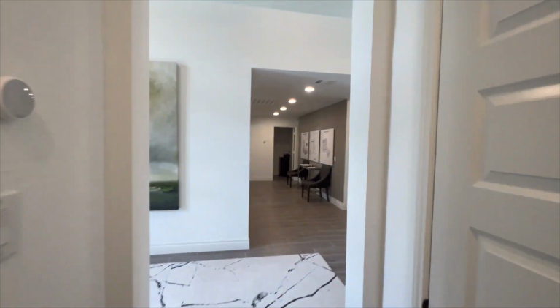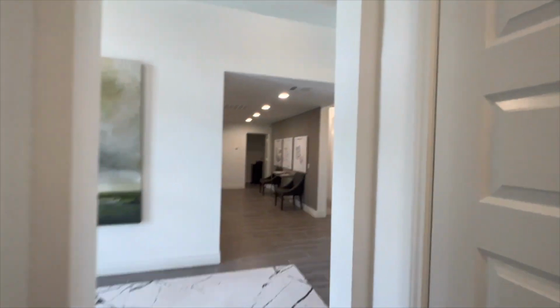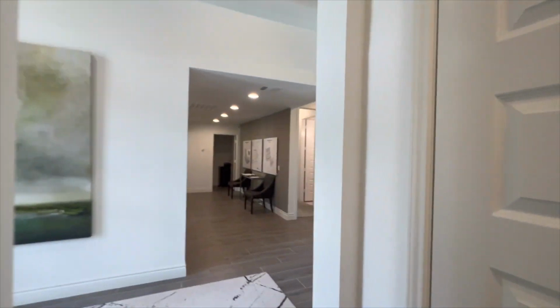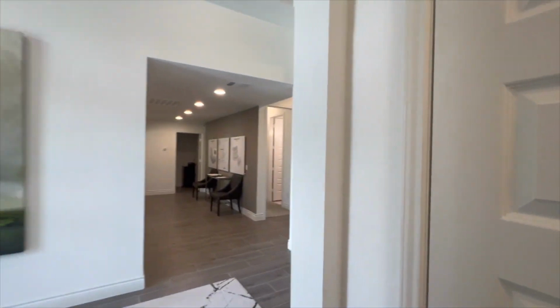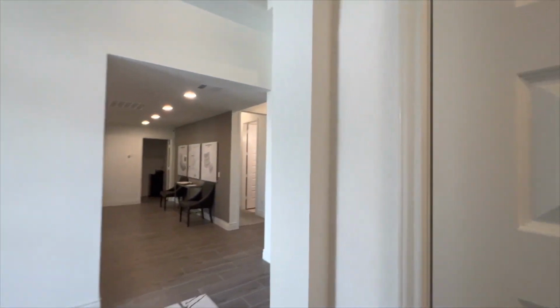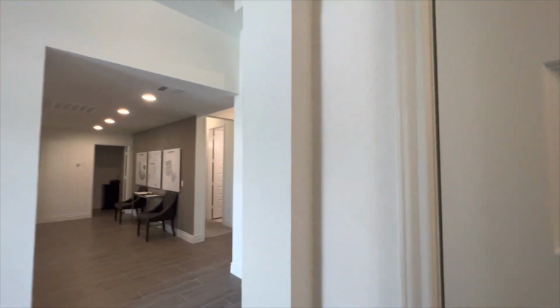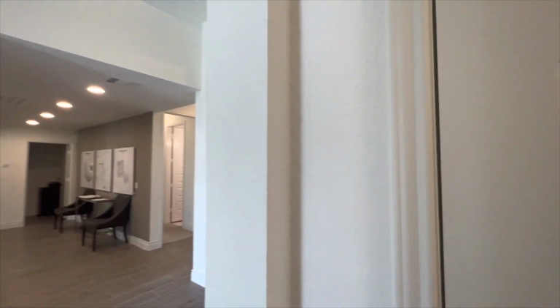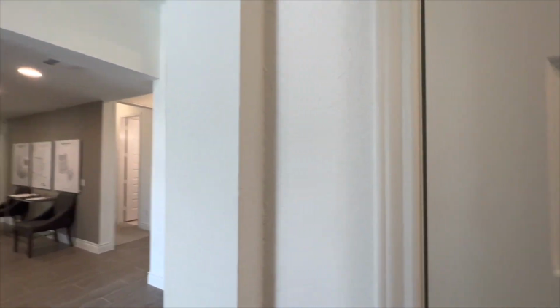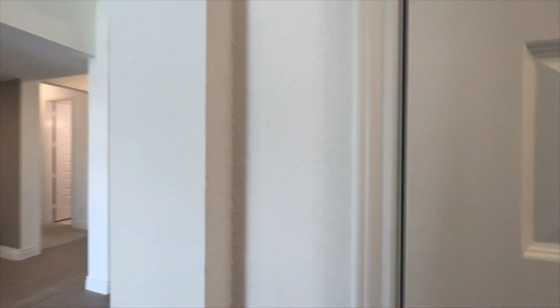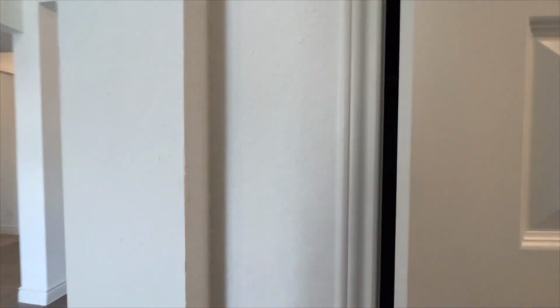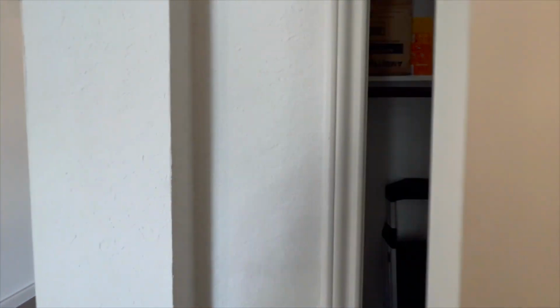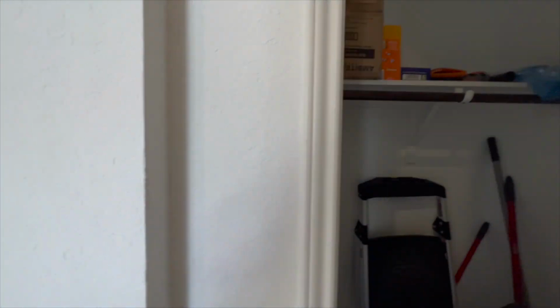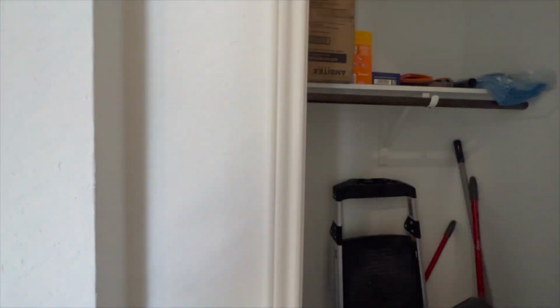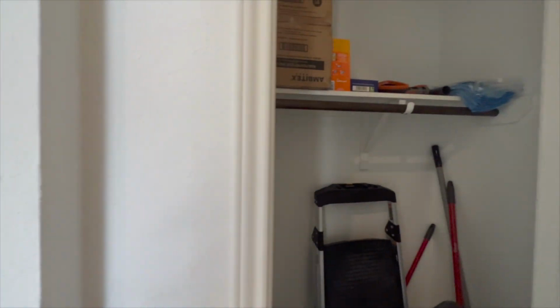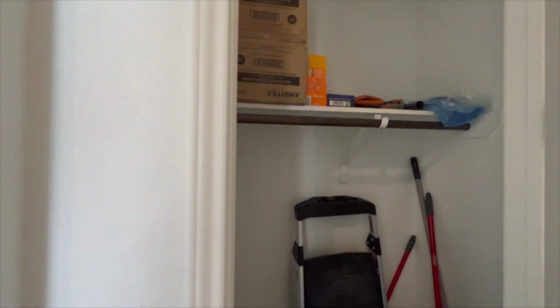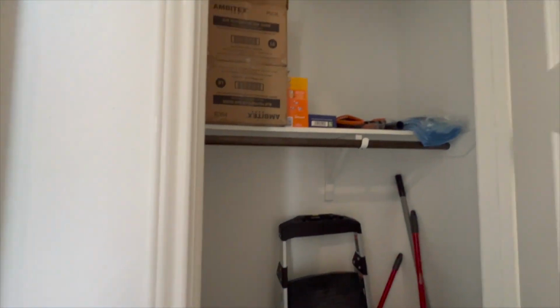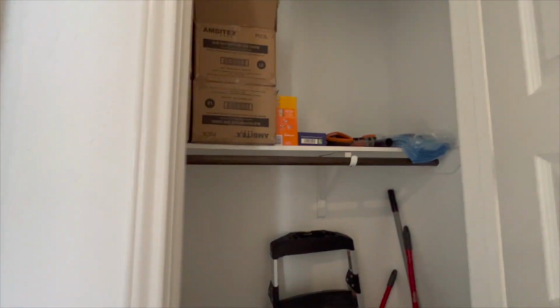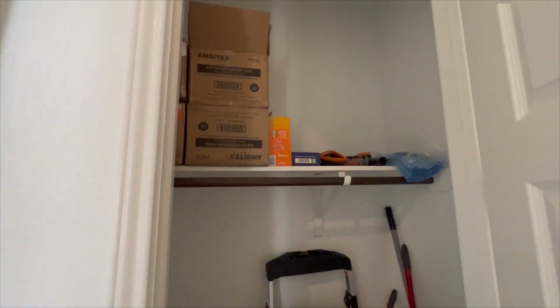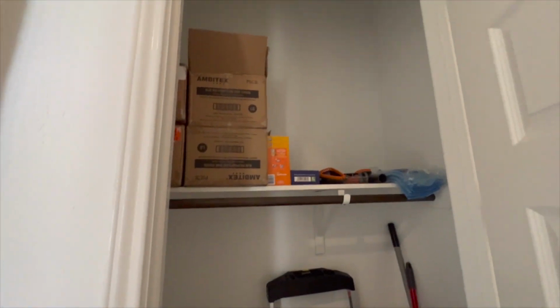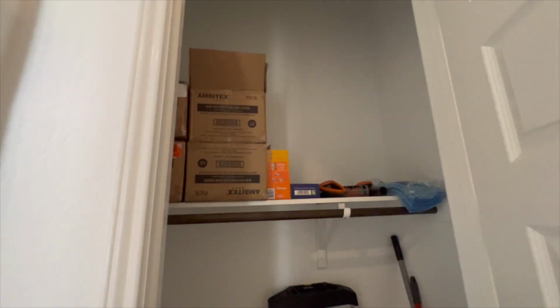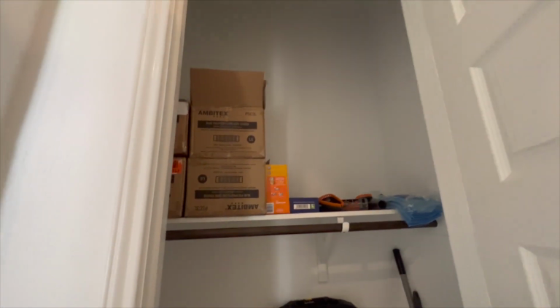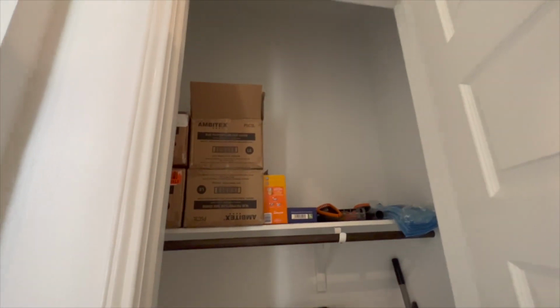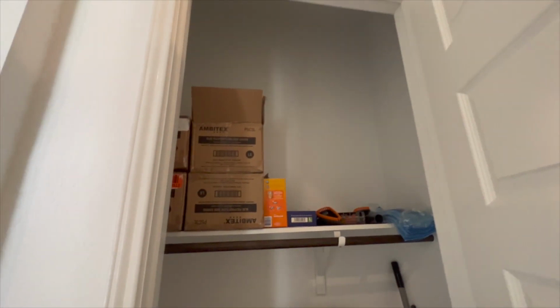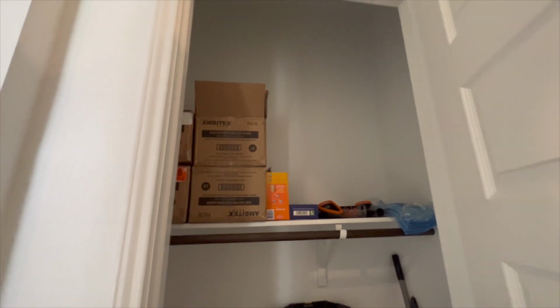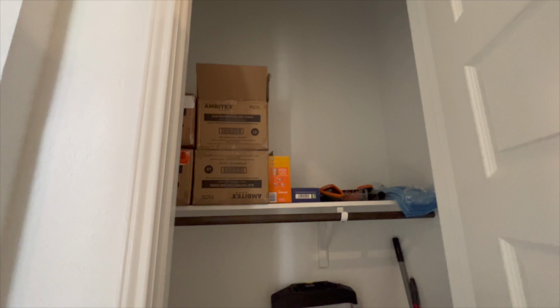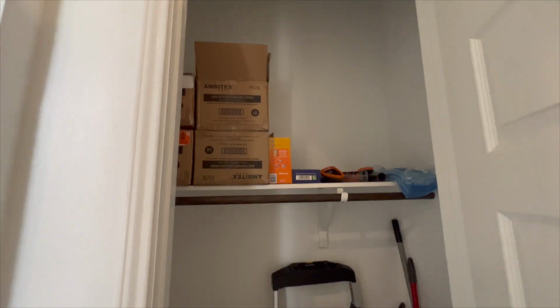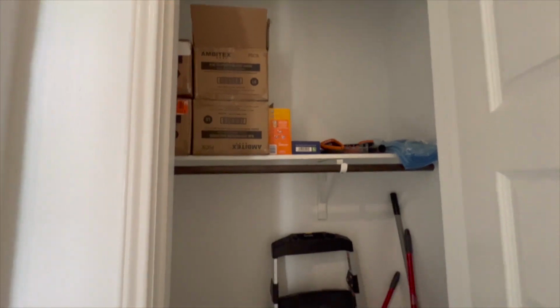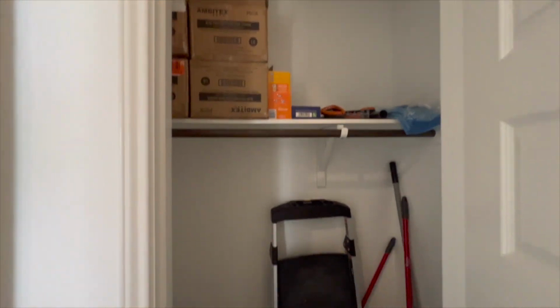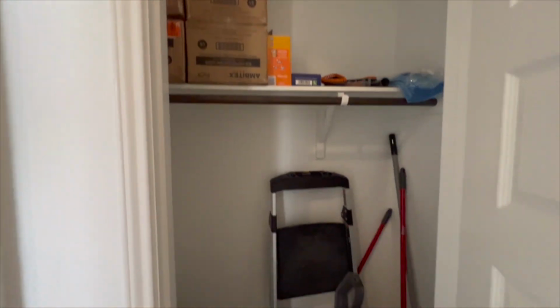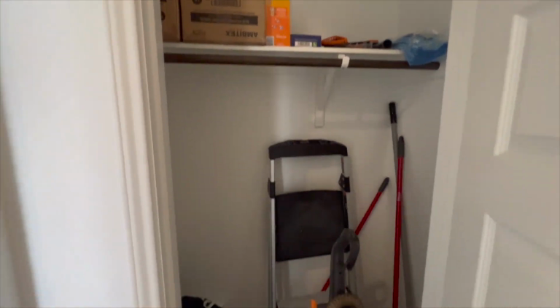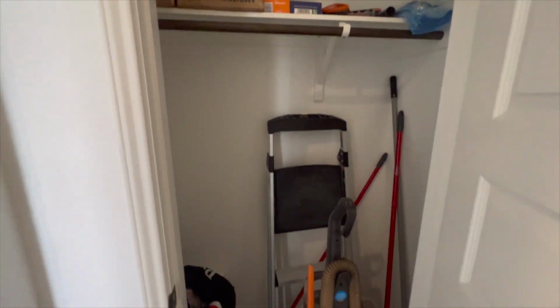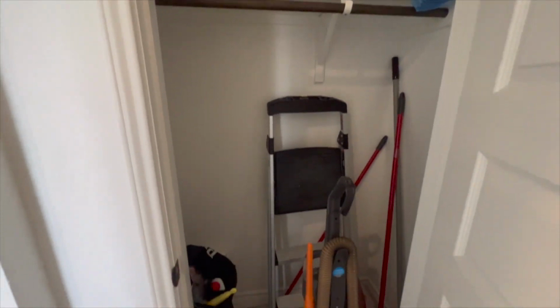Going back out this way, let's take a look at this closet — you're going to have an extra closet here for storage.